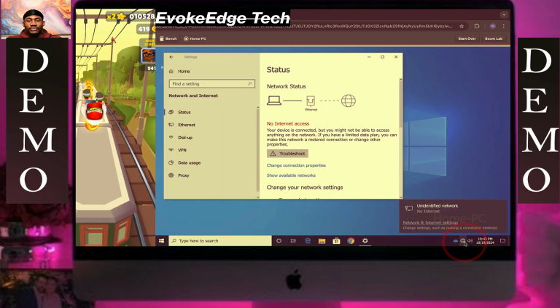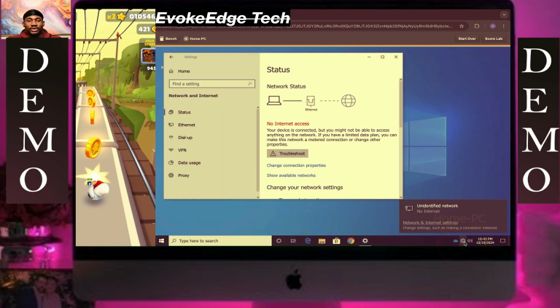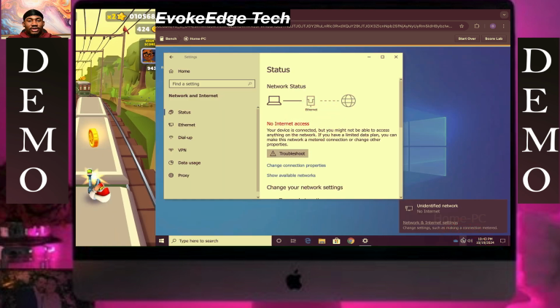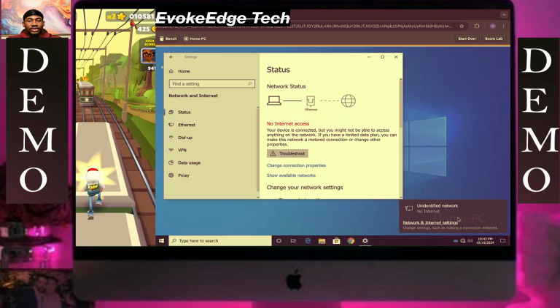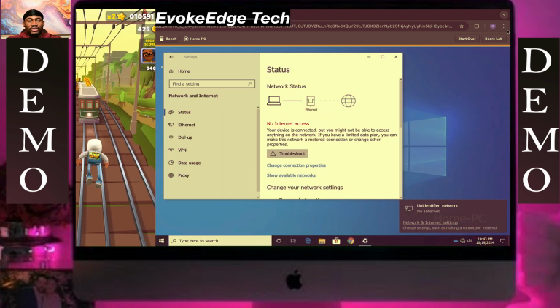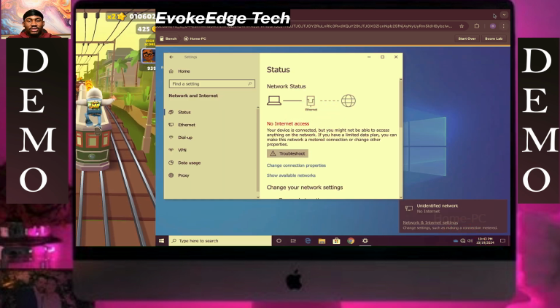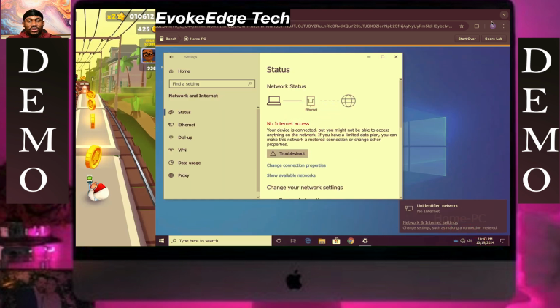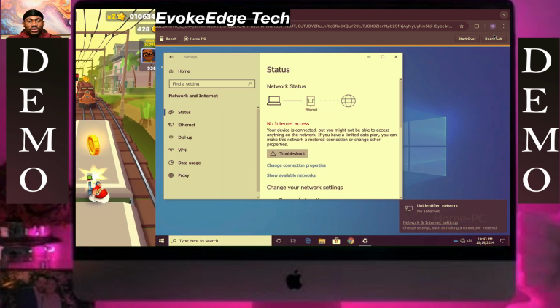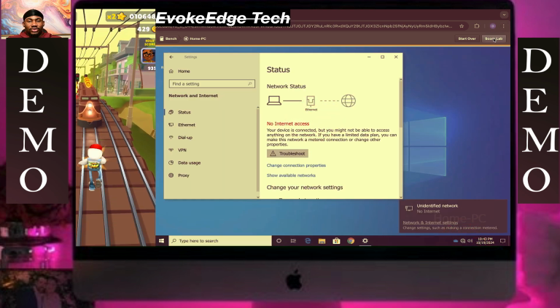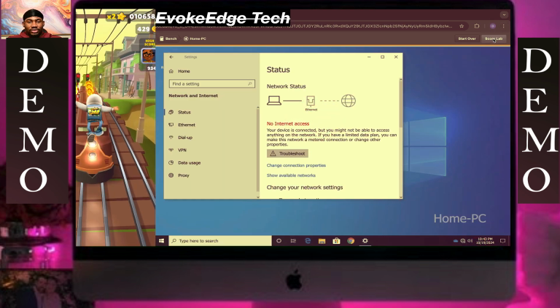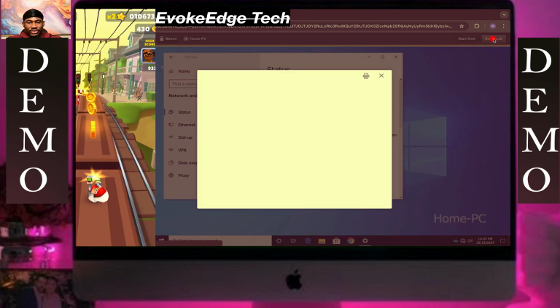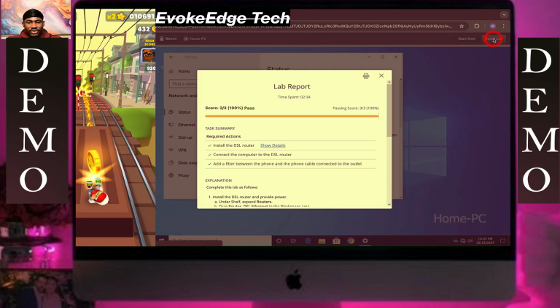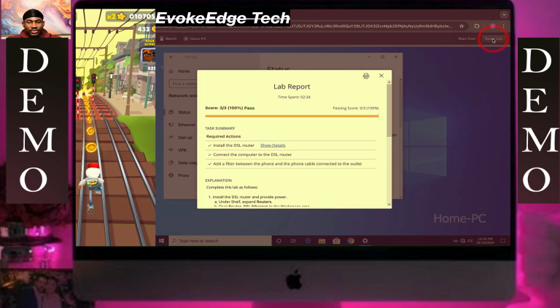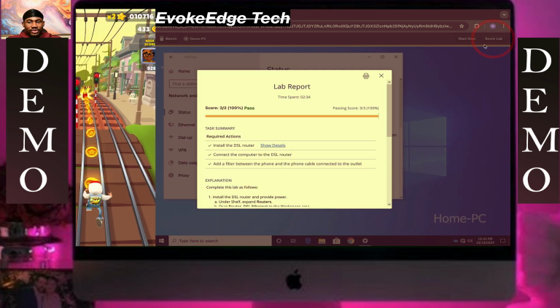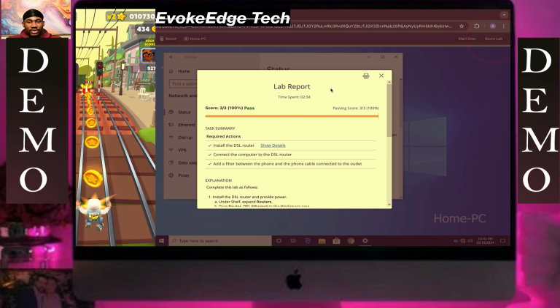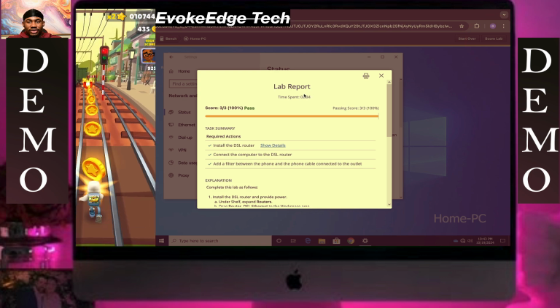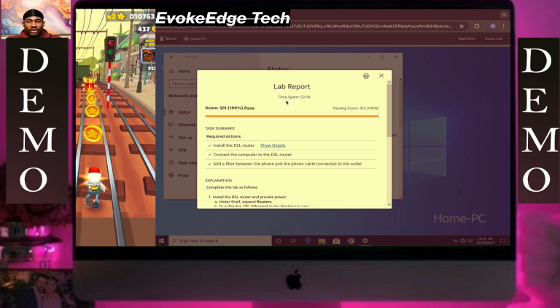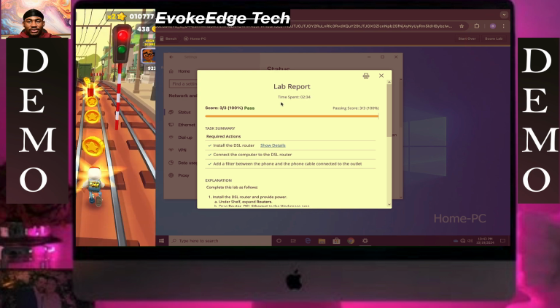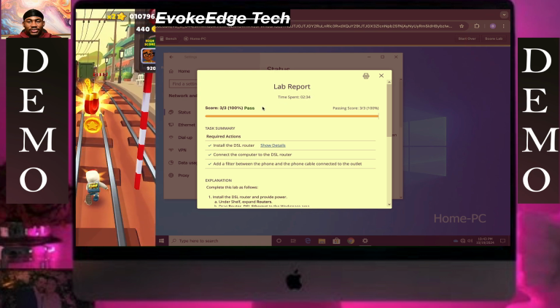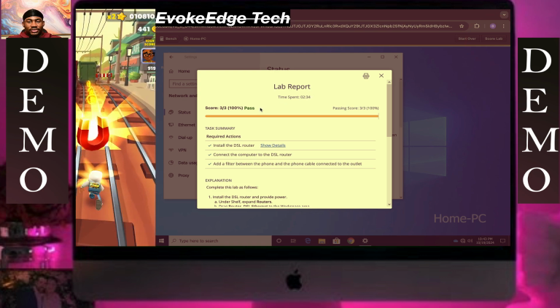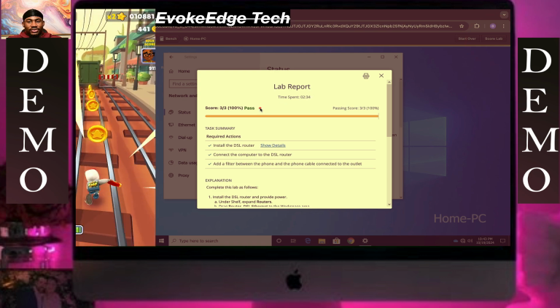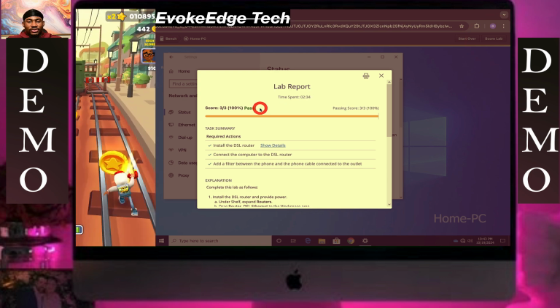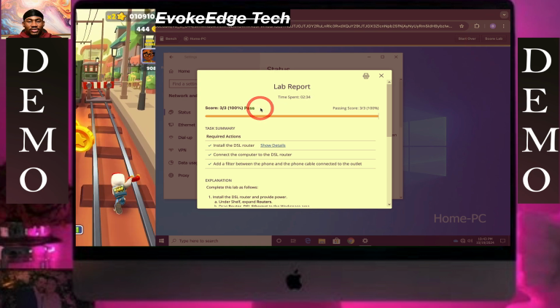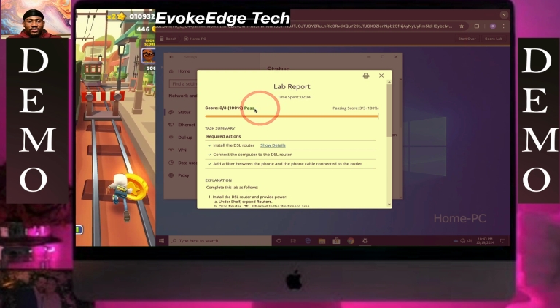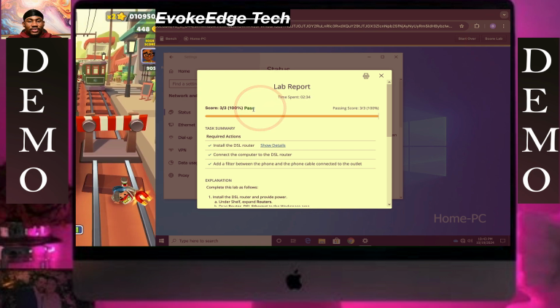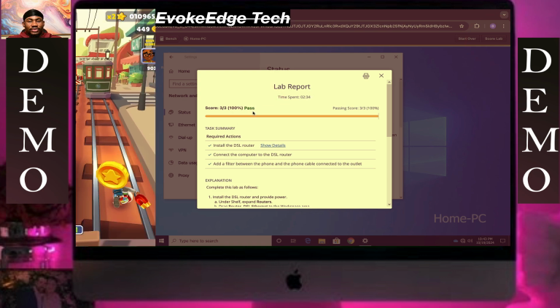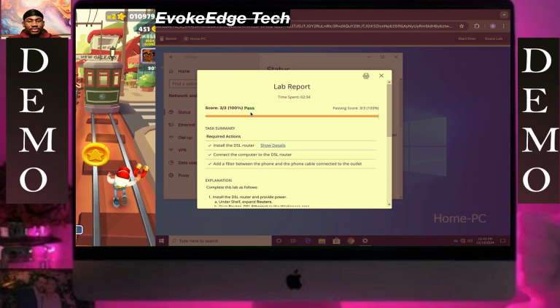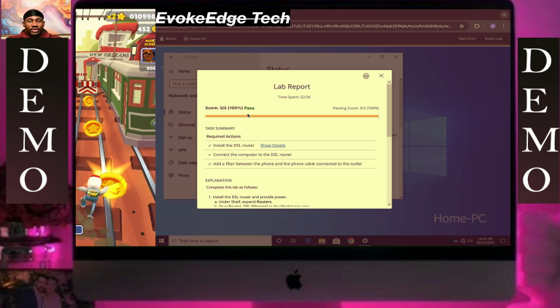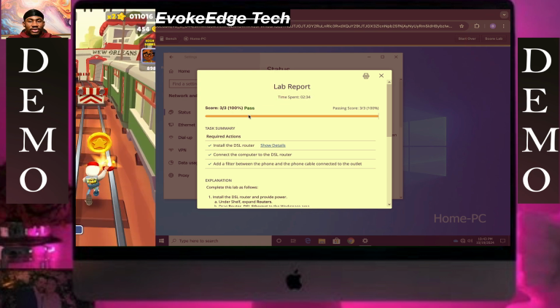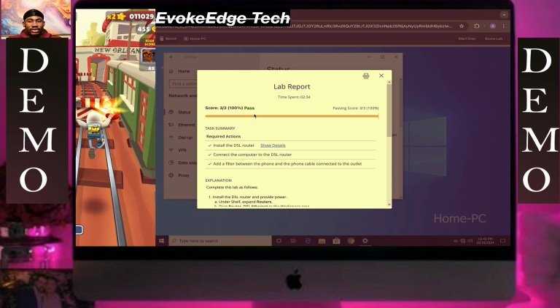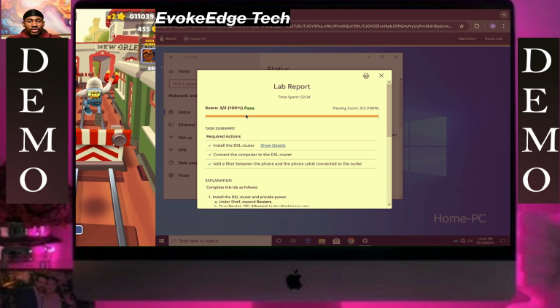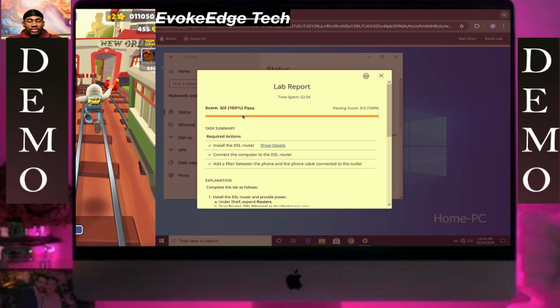I think there's no internet but we connected it just fine. Start live — we got everything right.